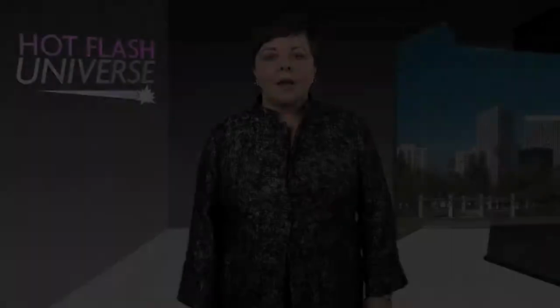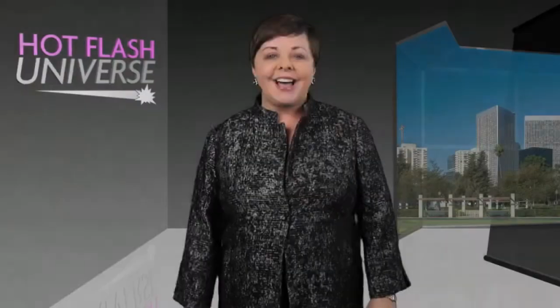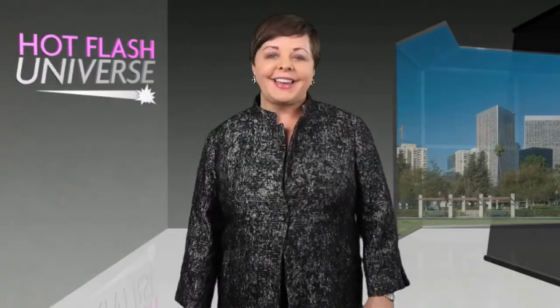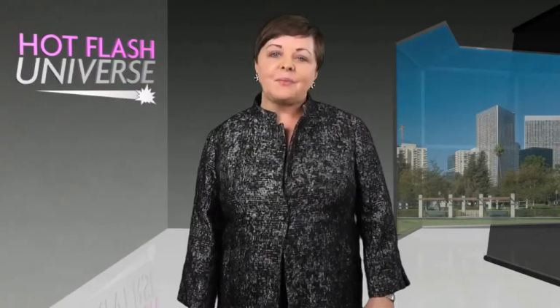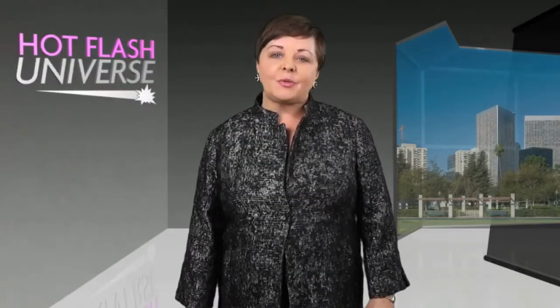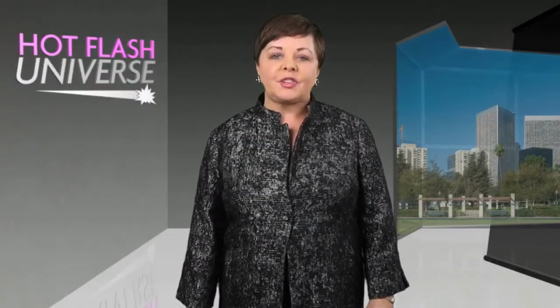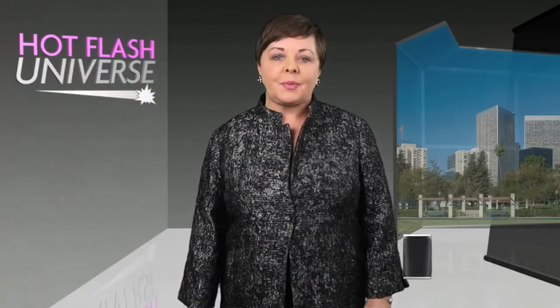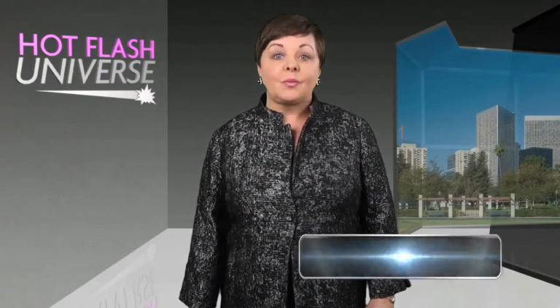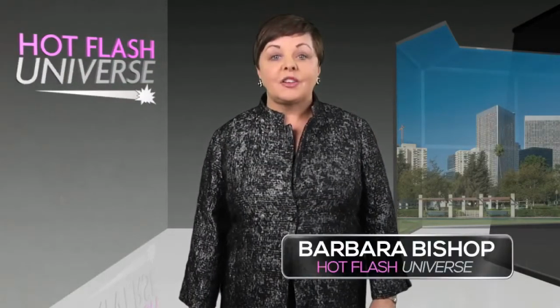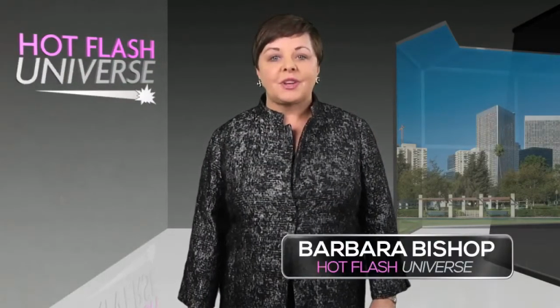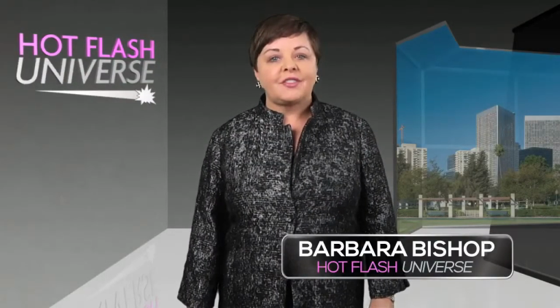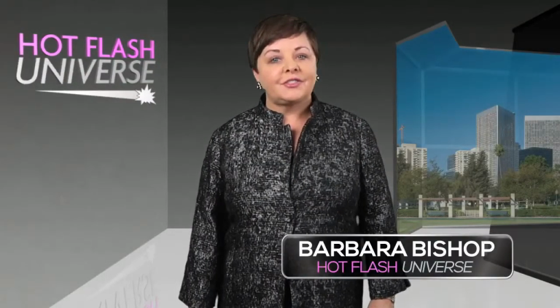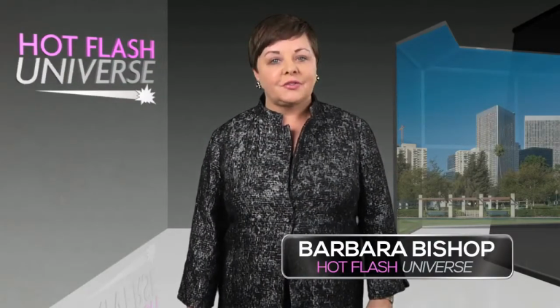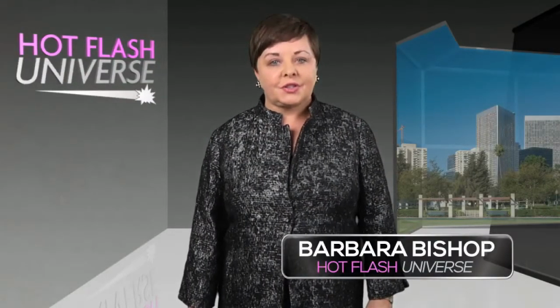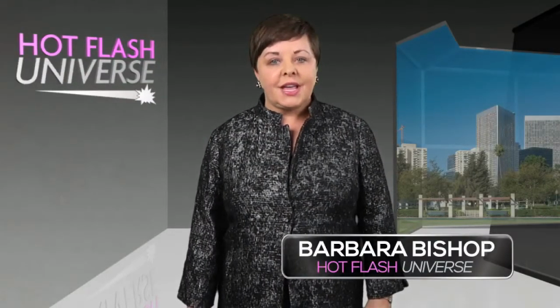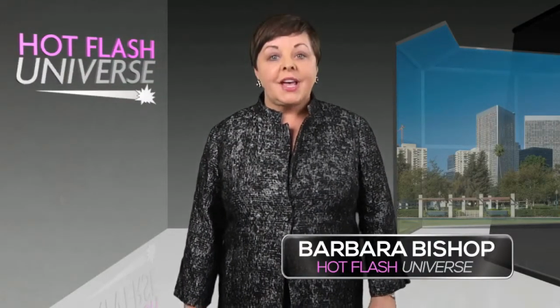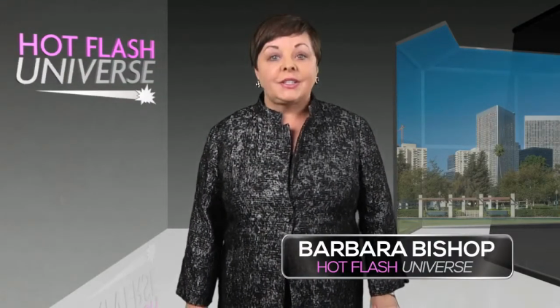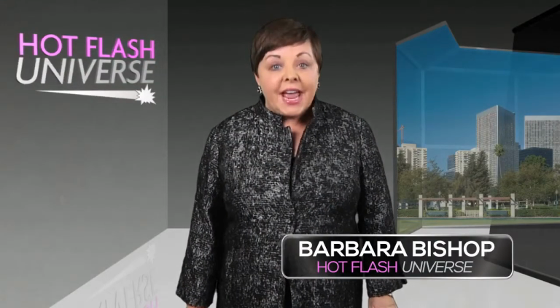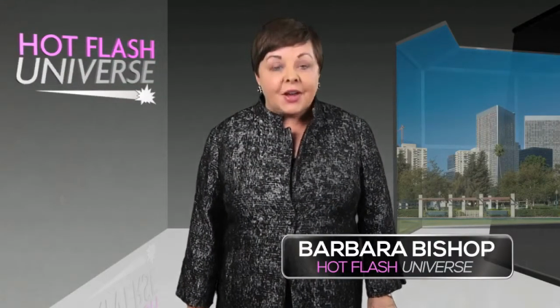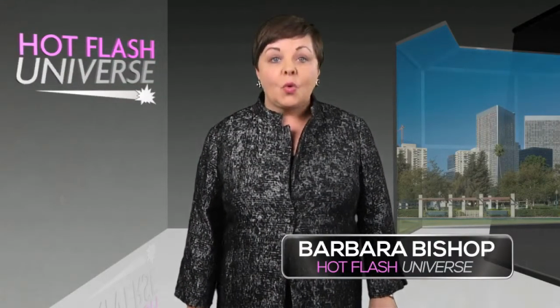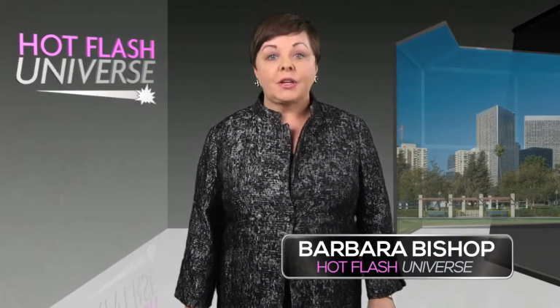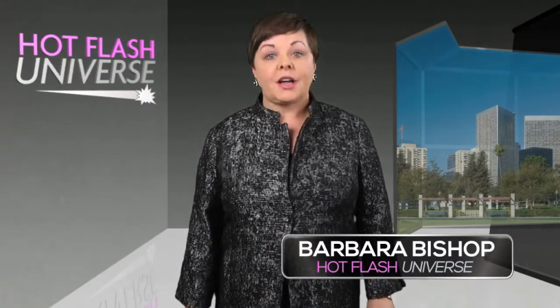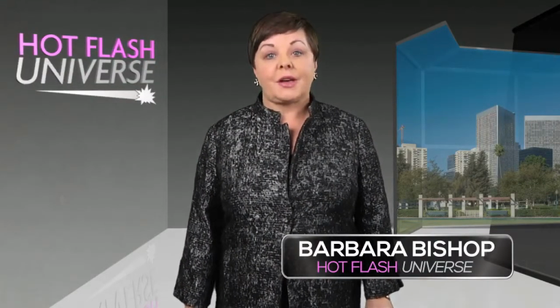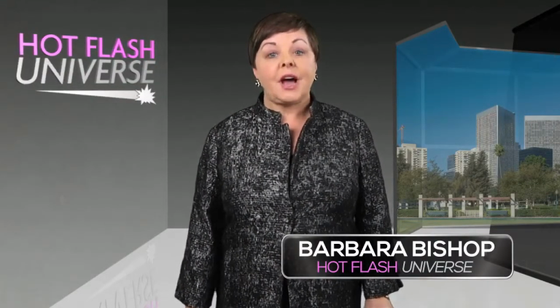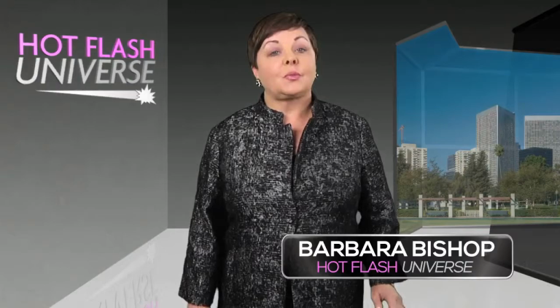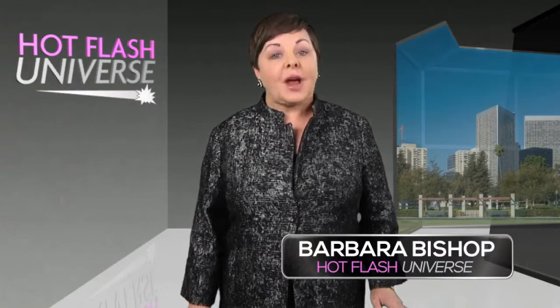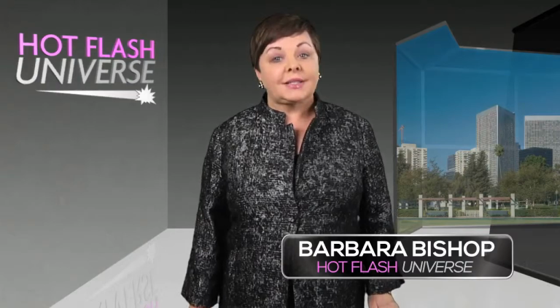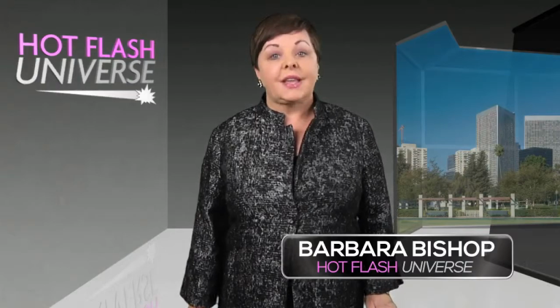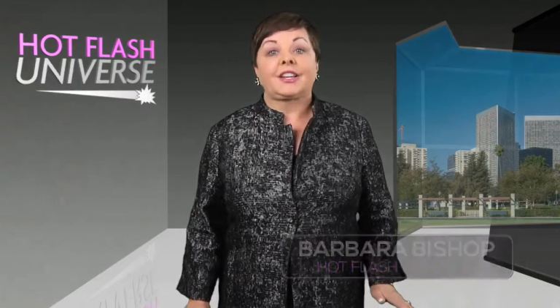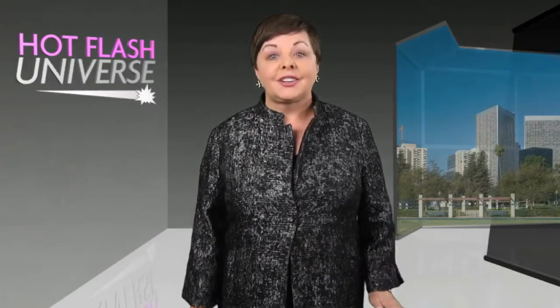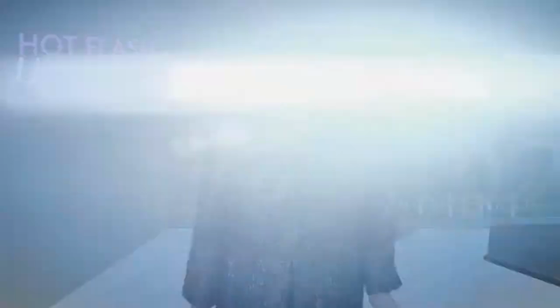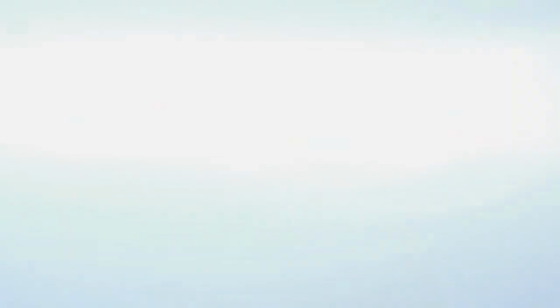Hi, I'm Barbara Bishop and welcome to Hot Flash Universe. Today we're gonna talk about how your breasts can look their best.